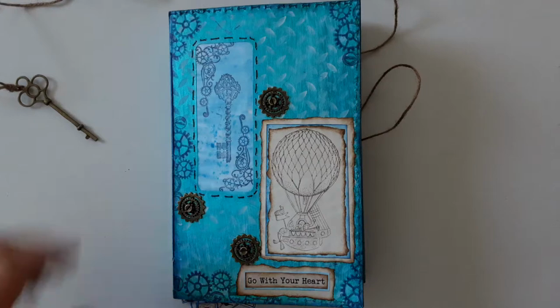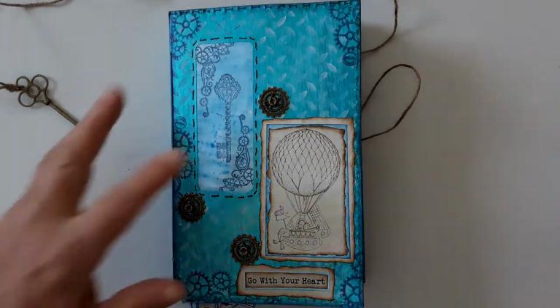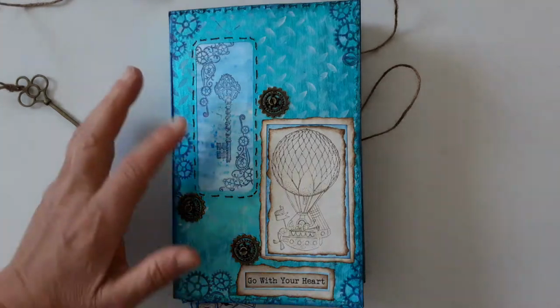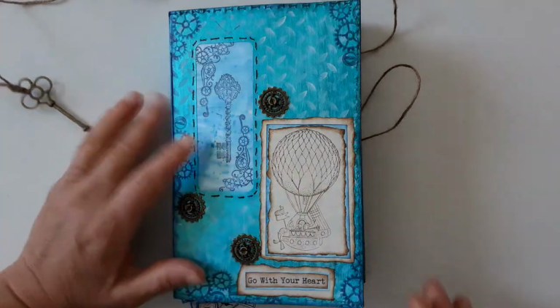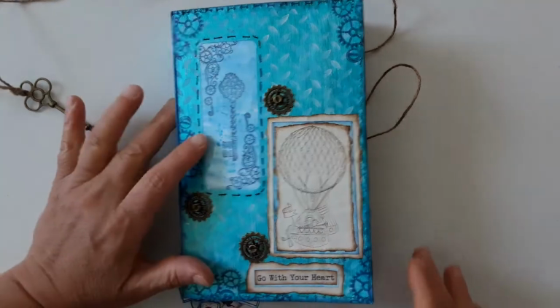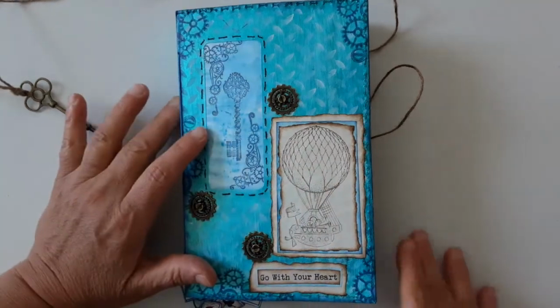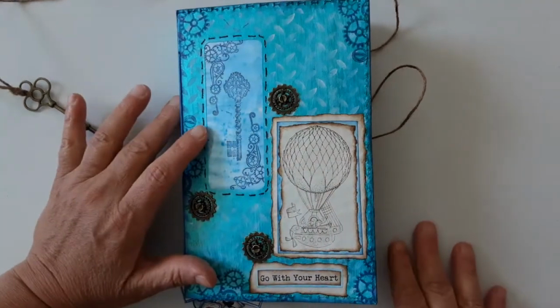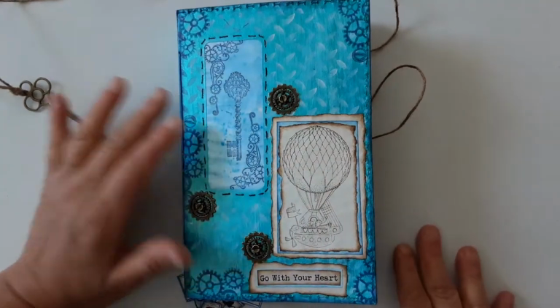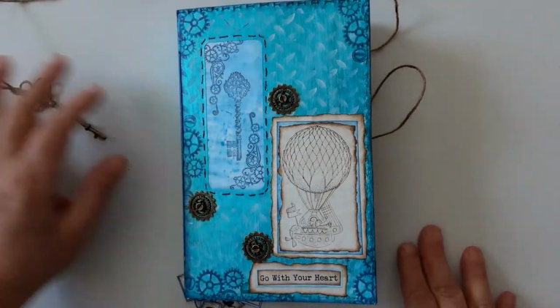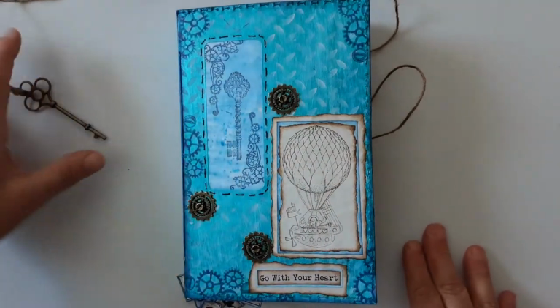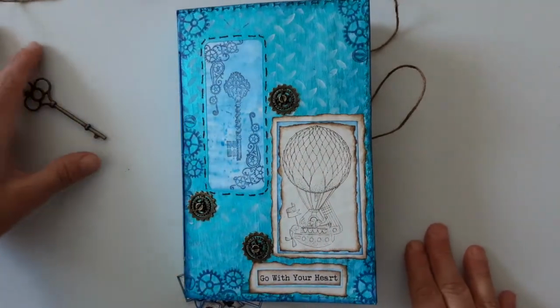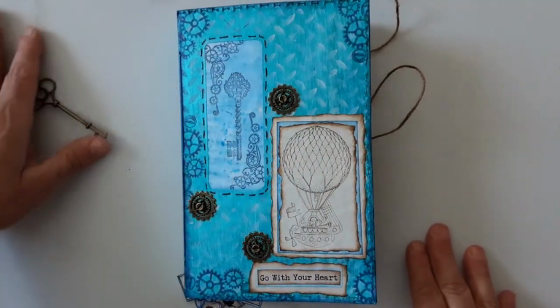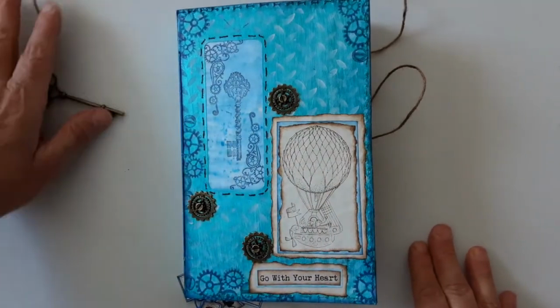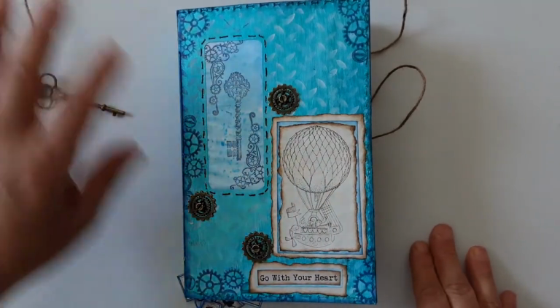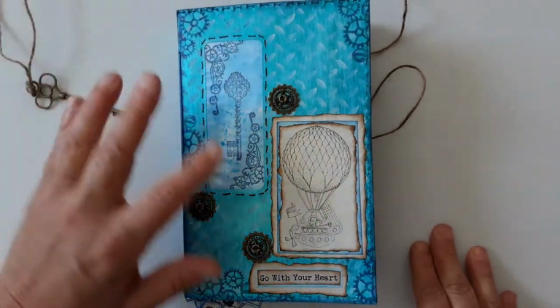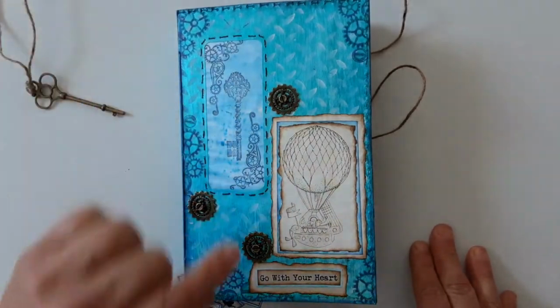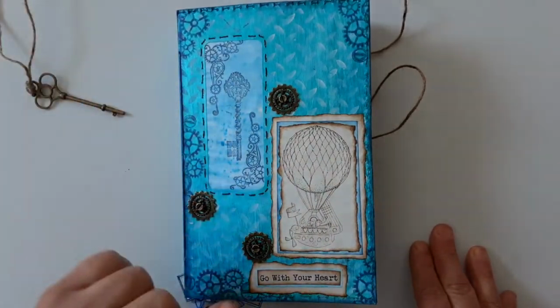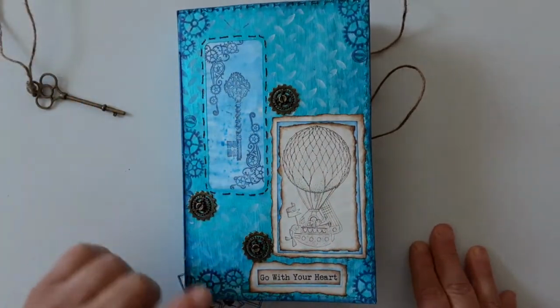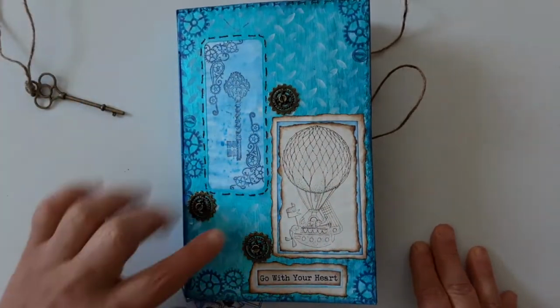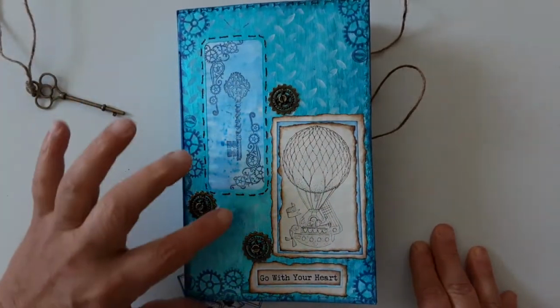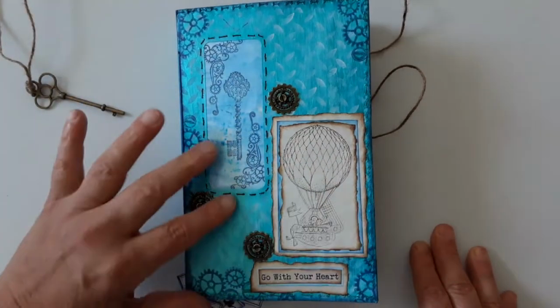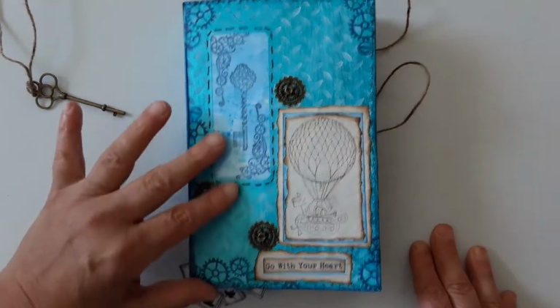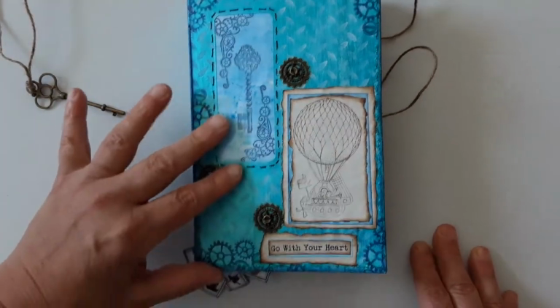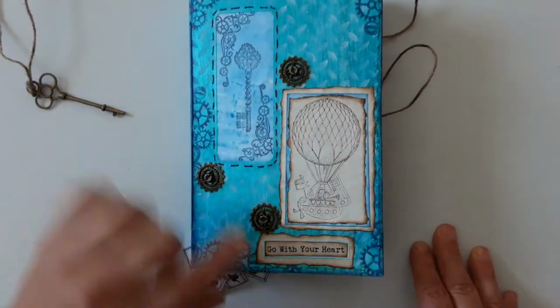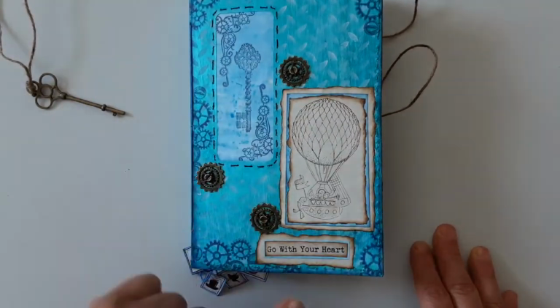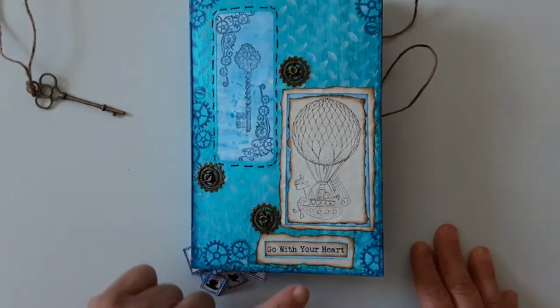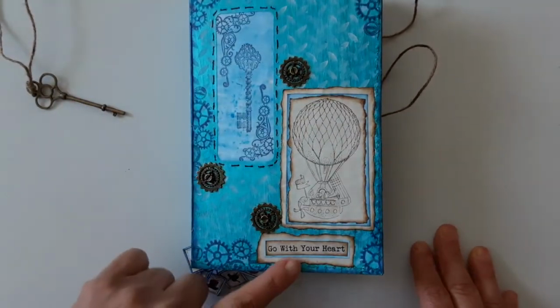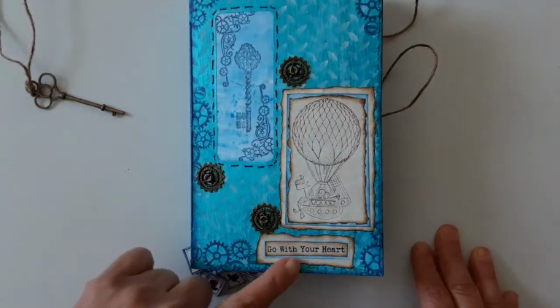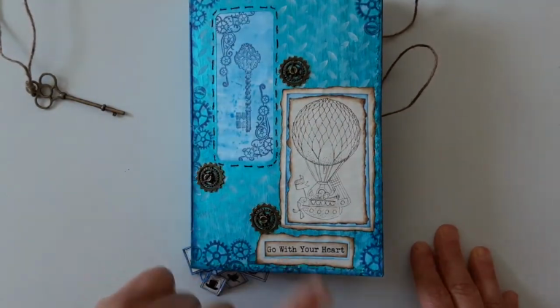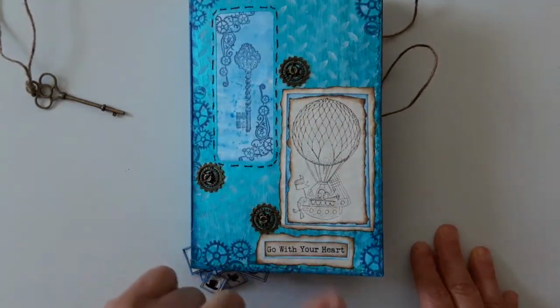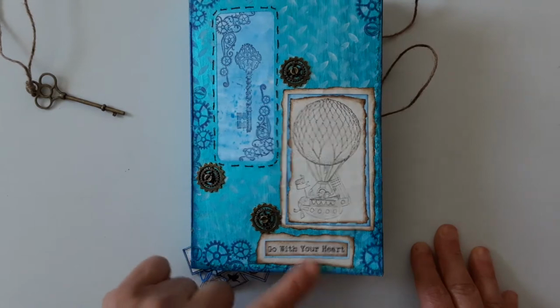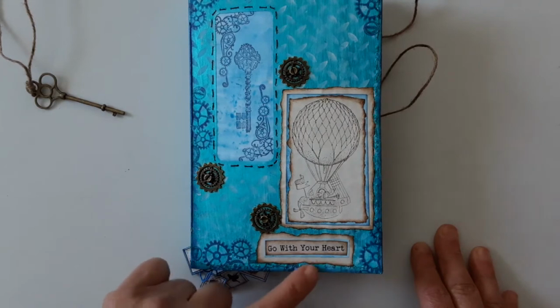Hello everyone, Denise here. This is the Go With Your Heart number one.